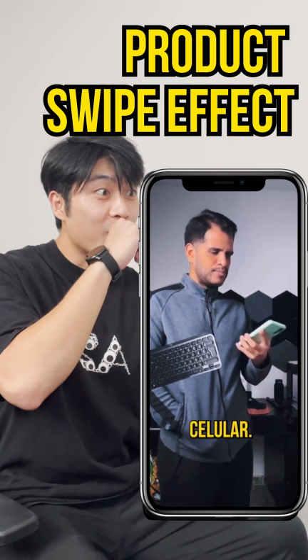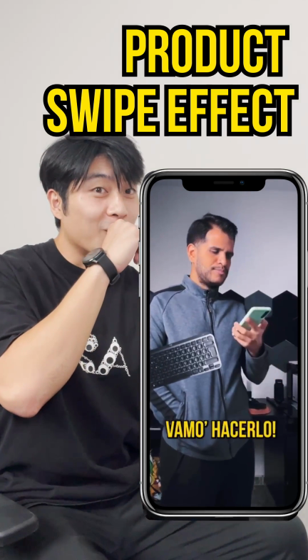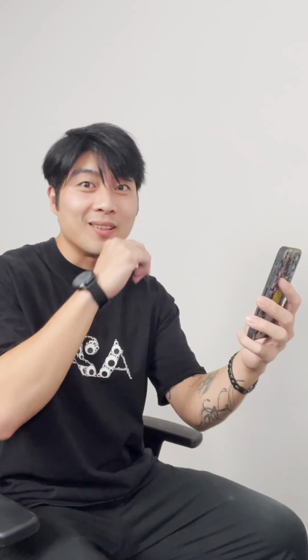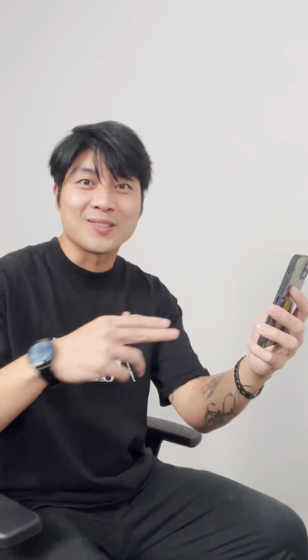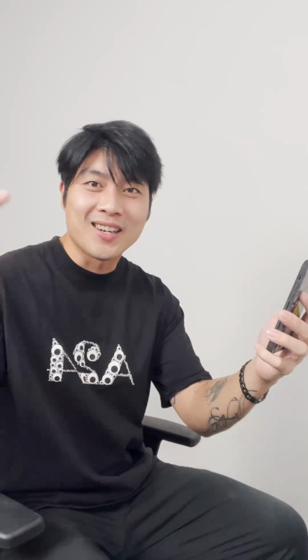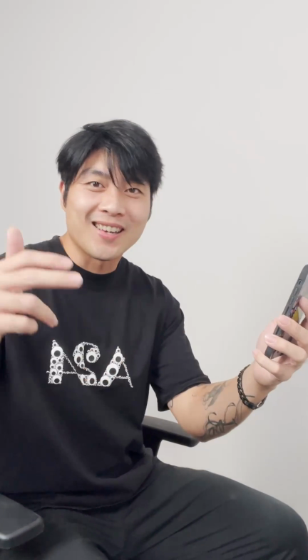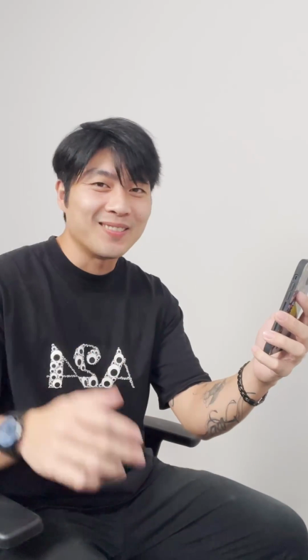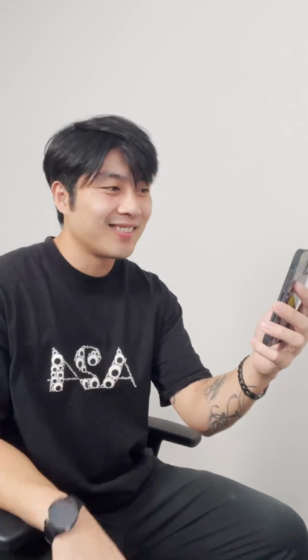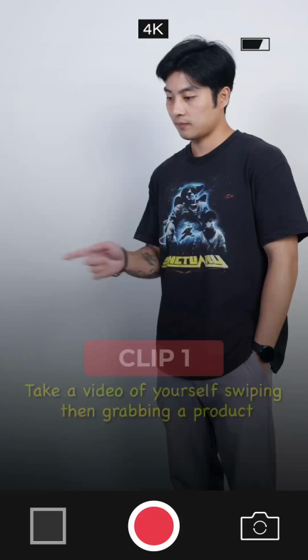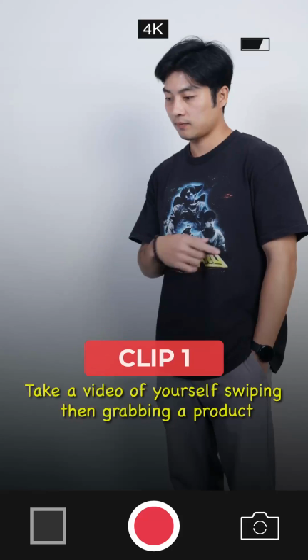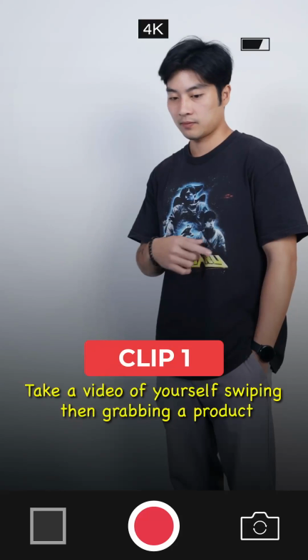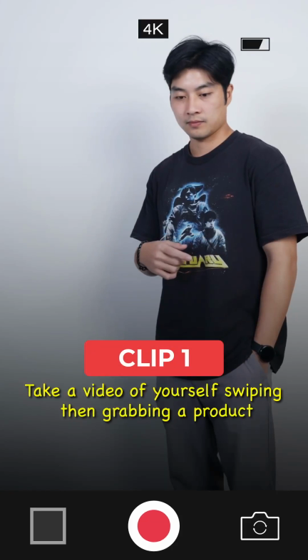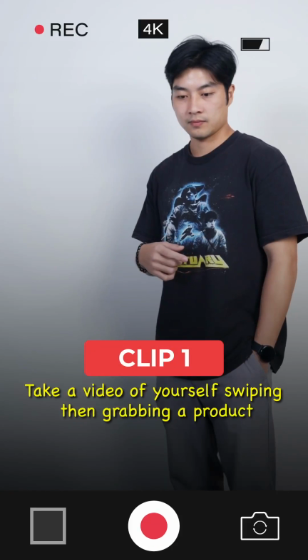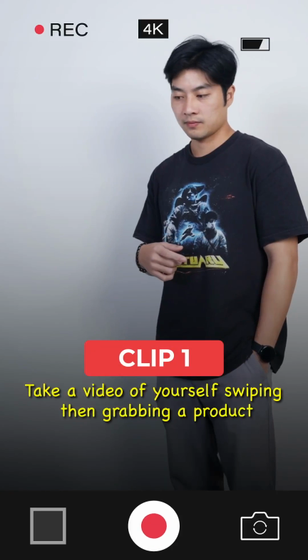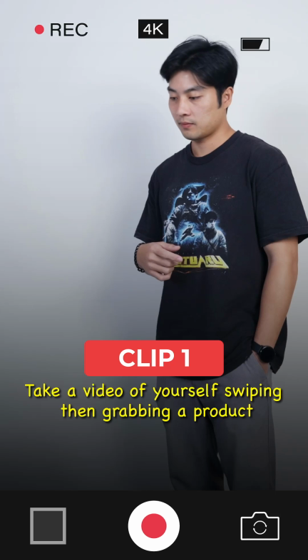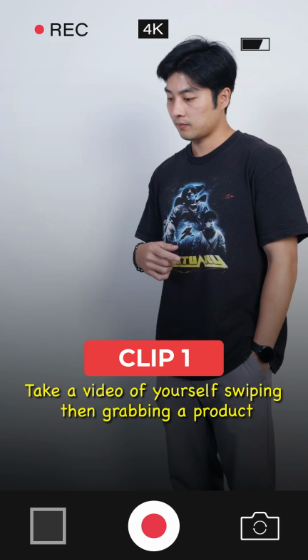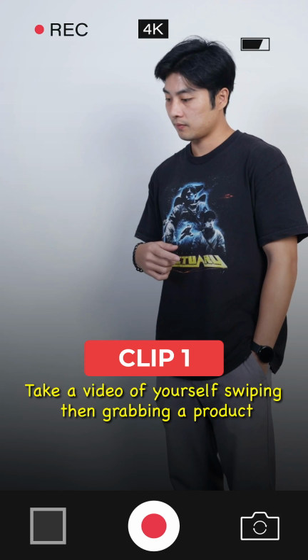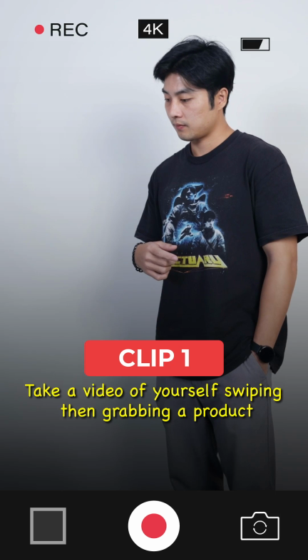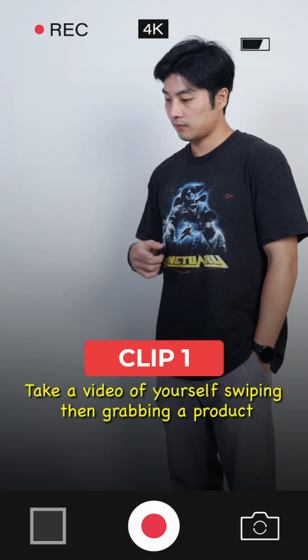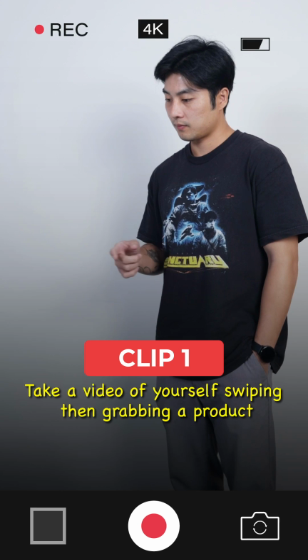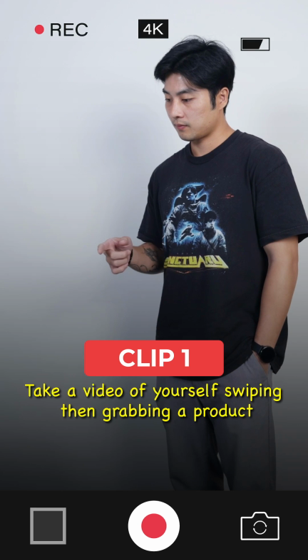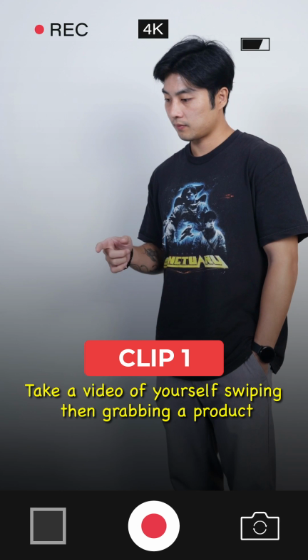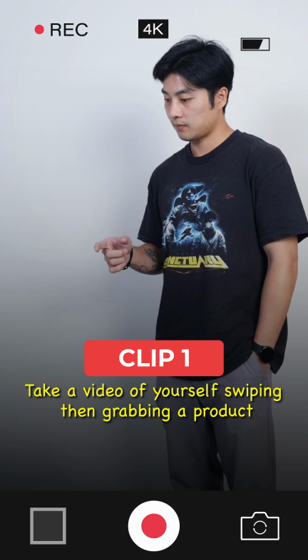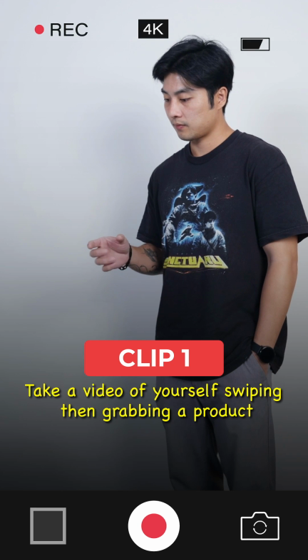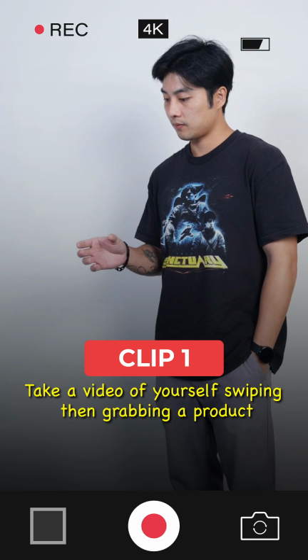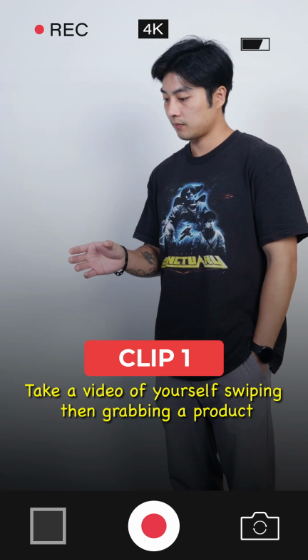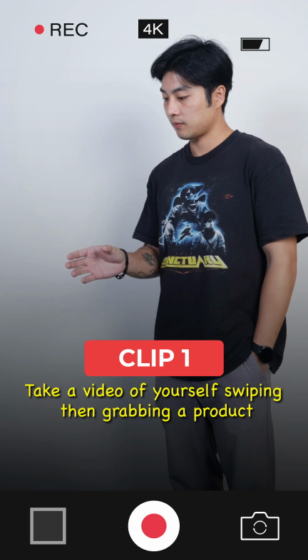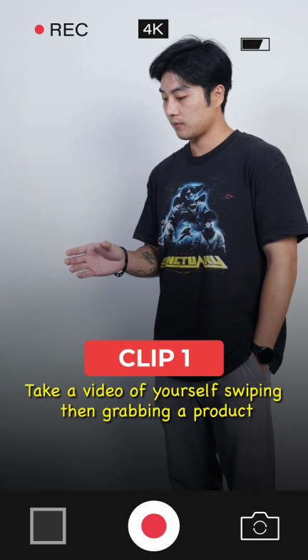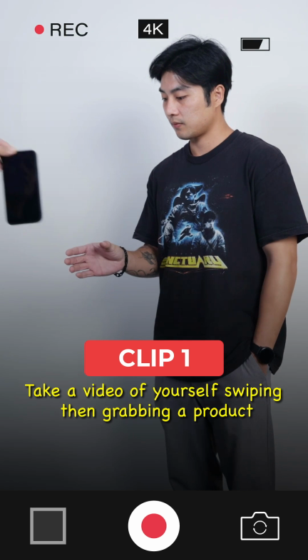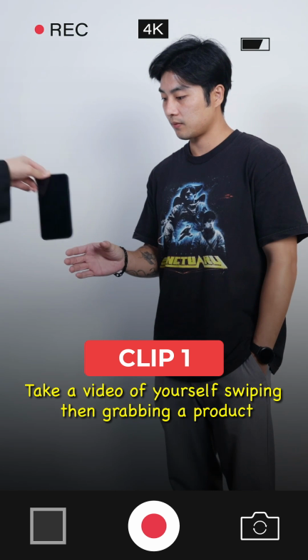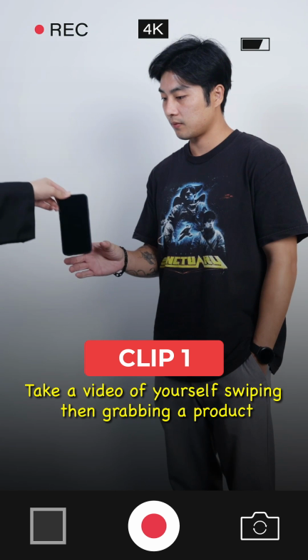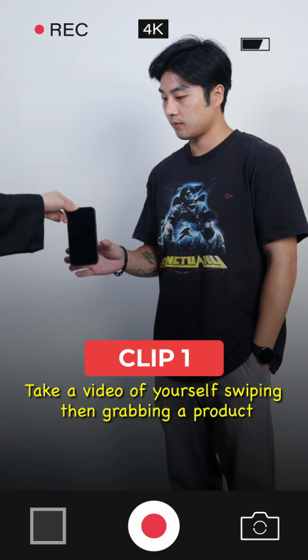Let's try it out! Clip 1: Take a video of yourself swiping, then grabbing a product.